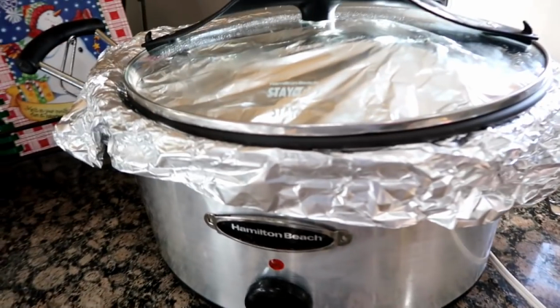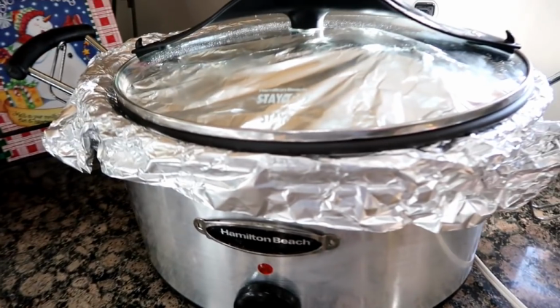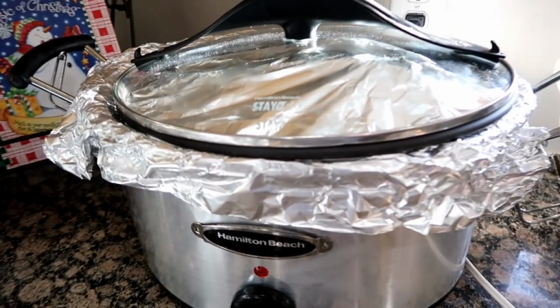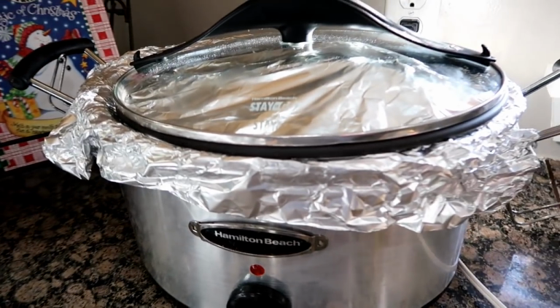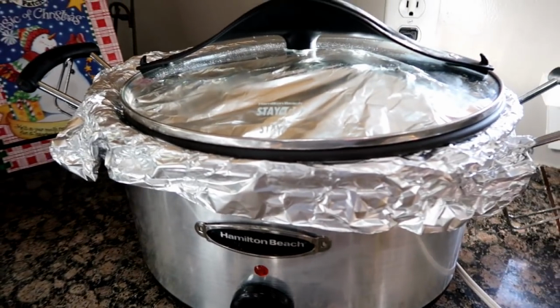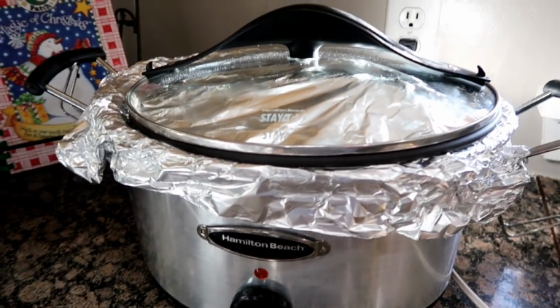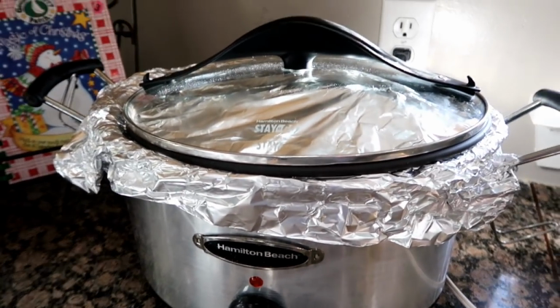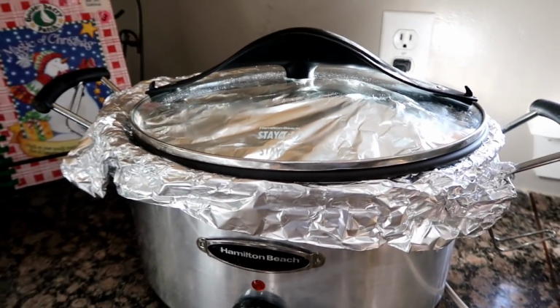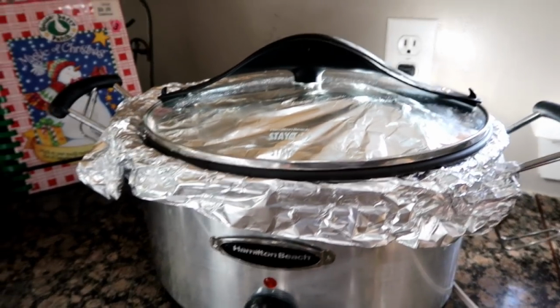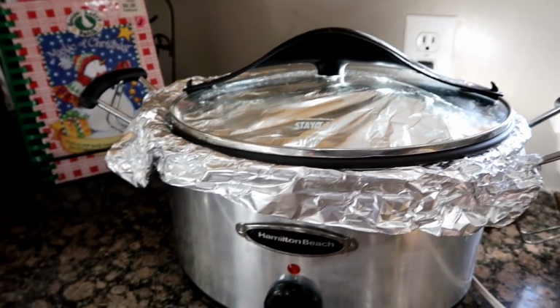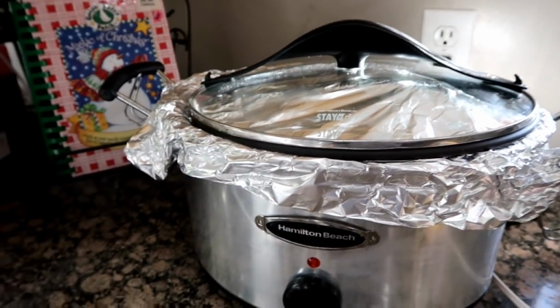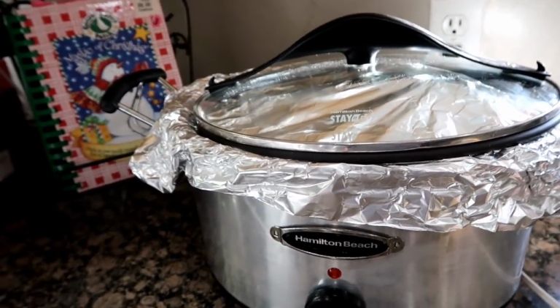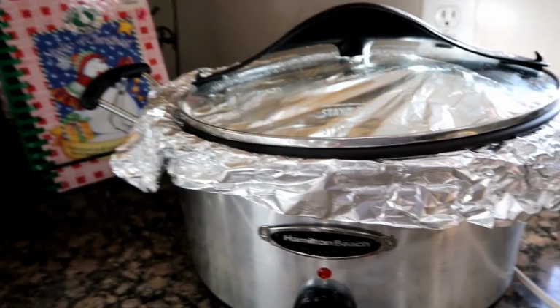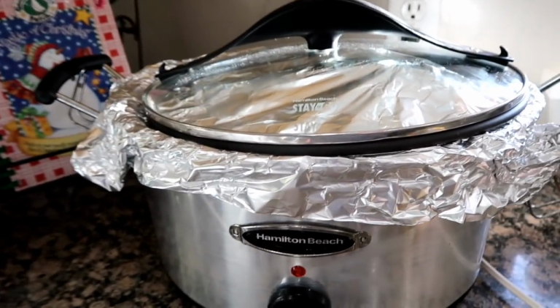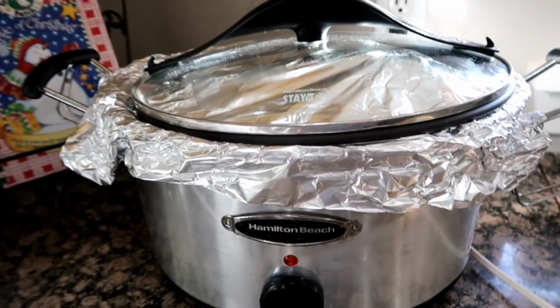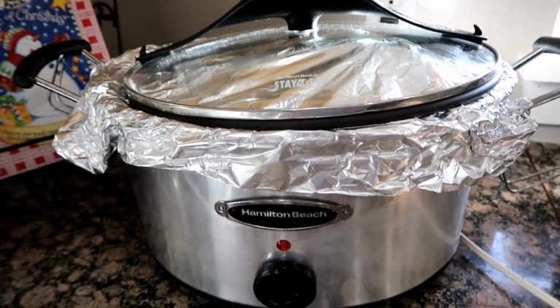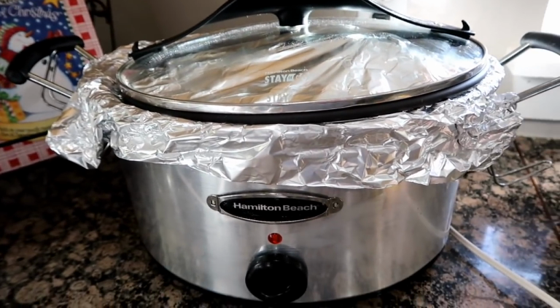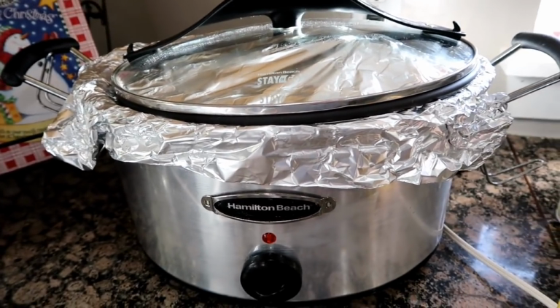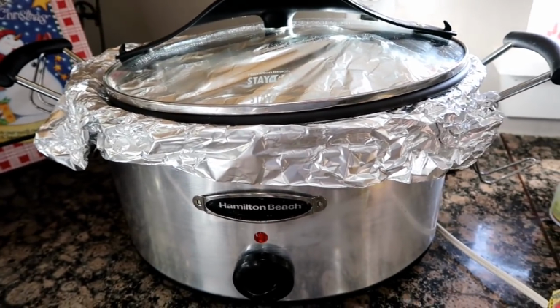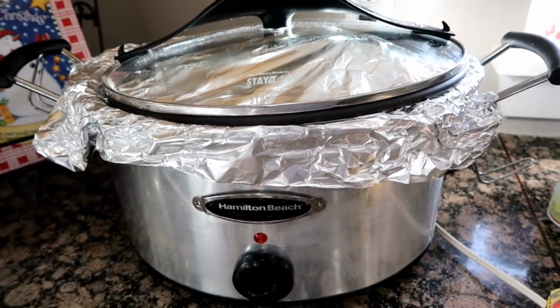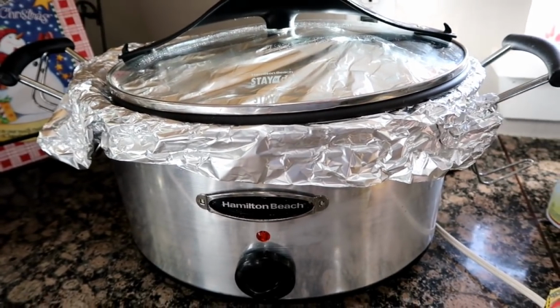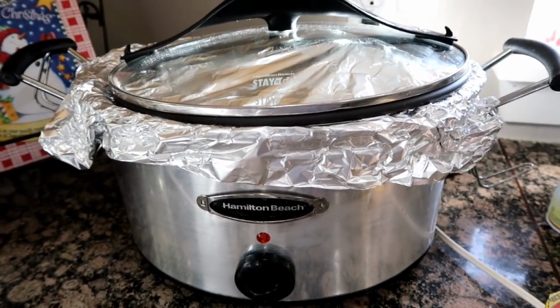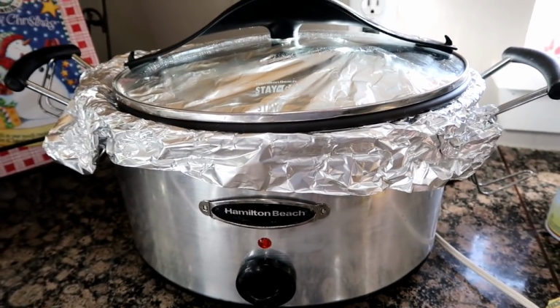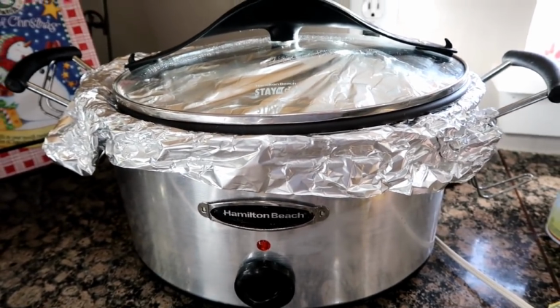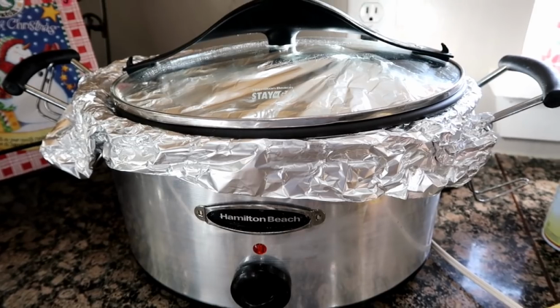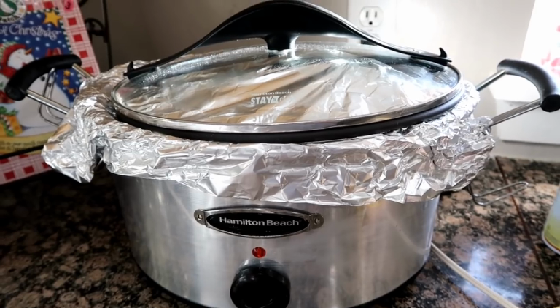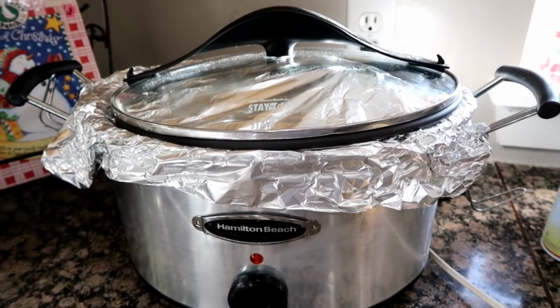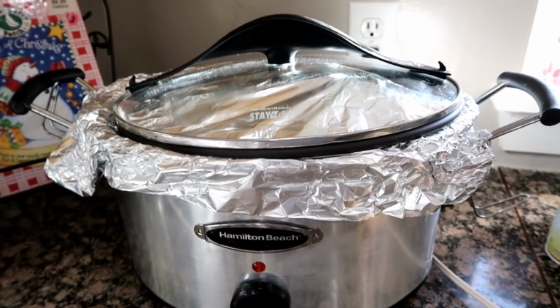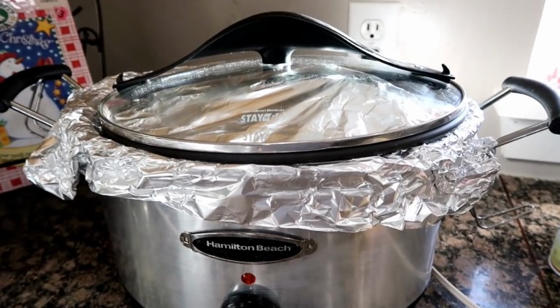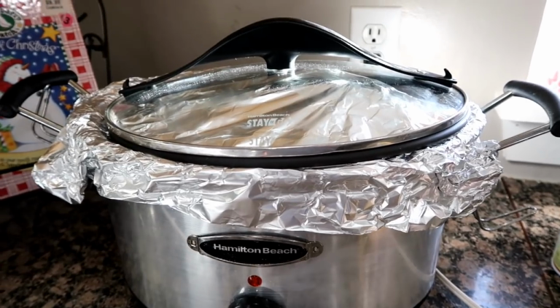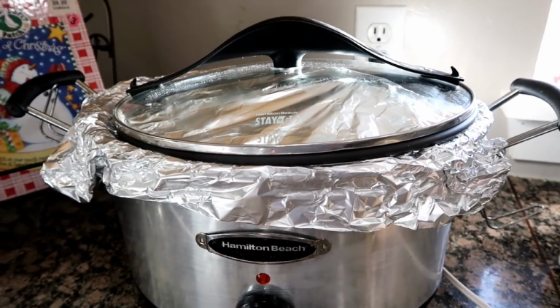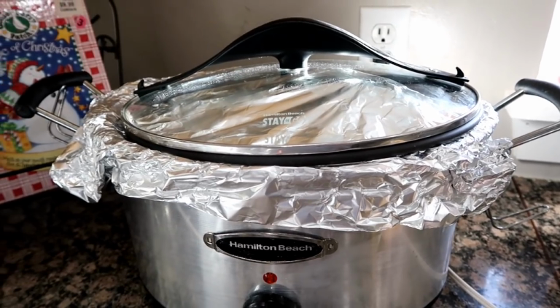This is a big ham, so I put aluminum foil over it, tightened it as best I could, put the cover on. That is going.